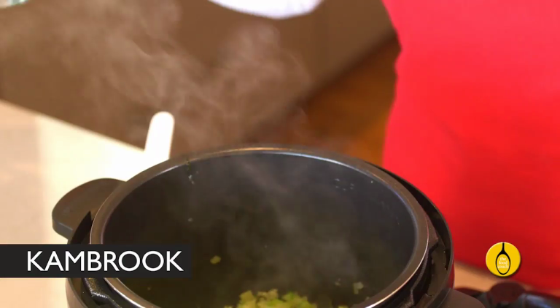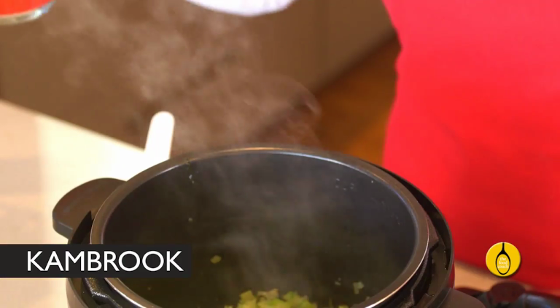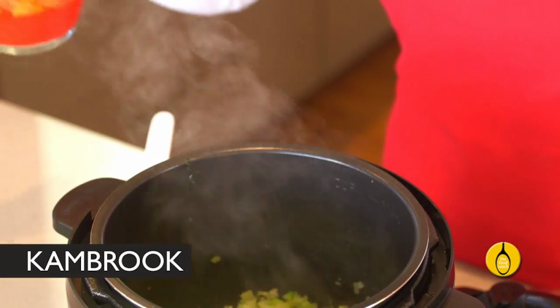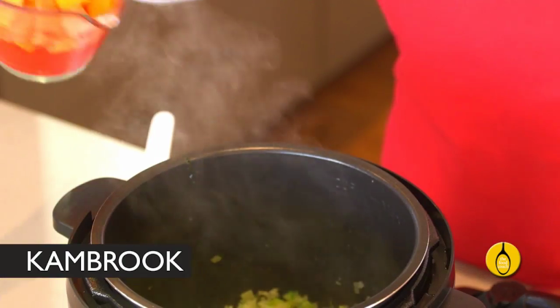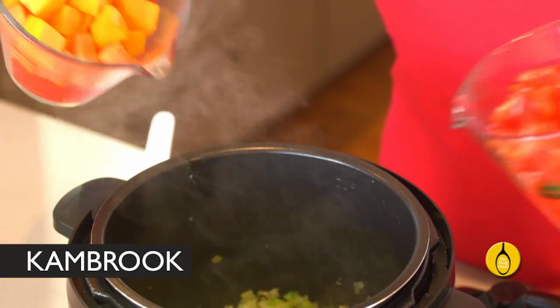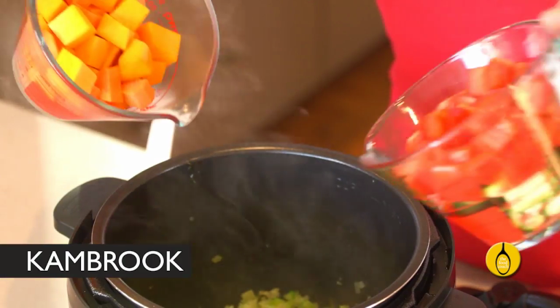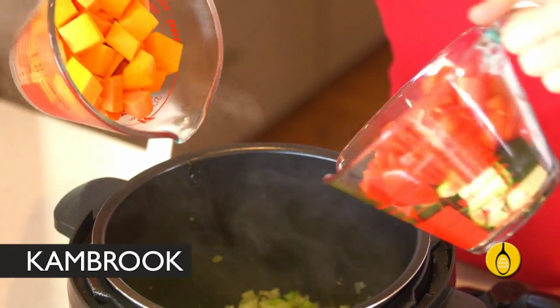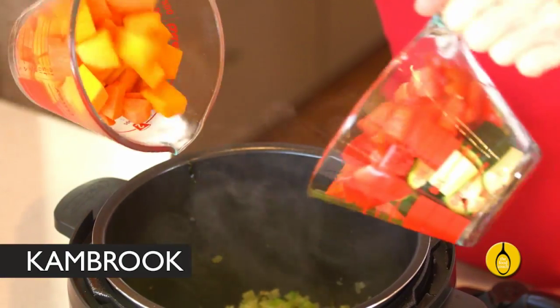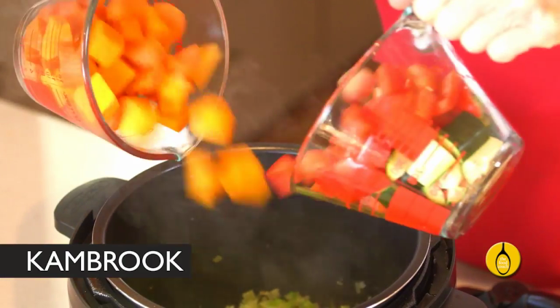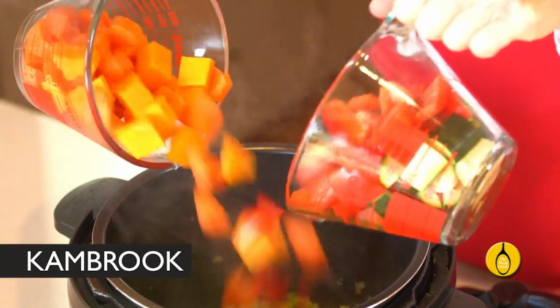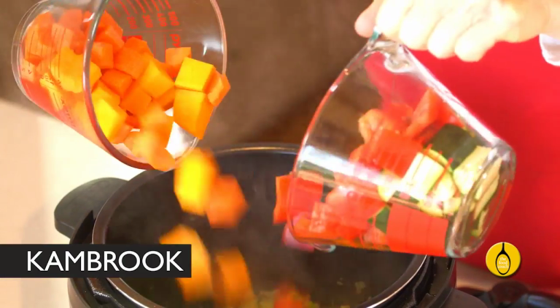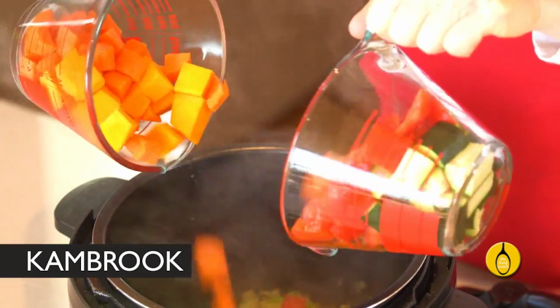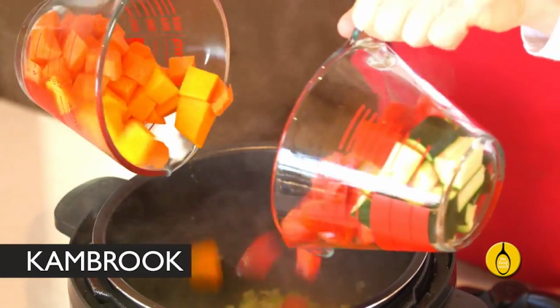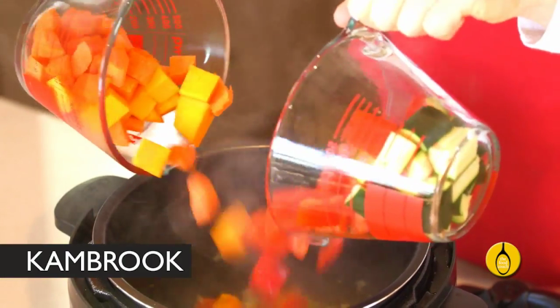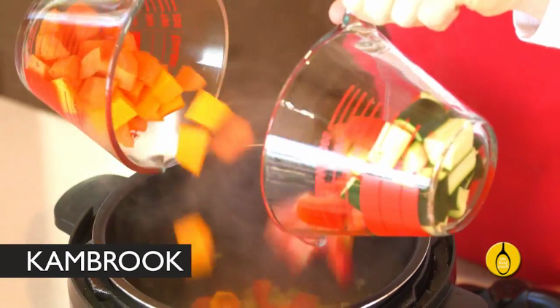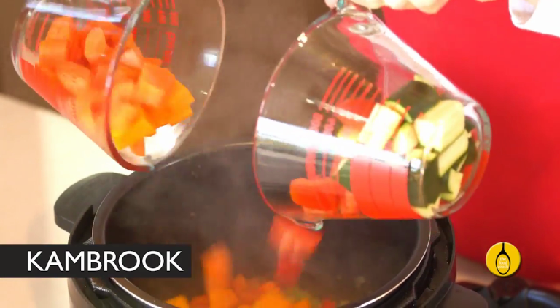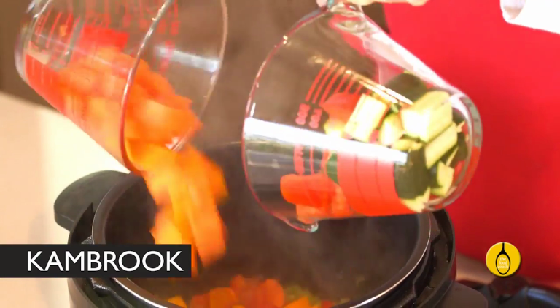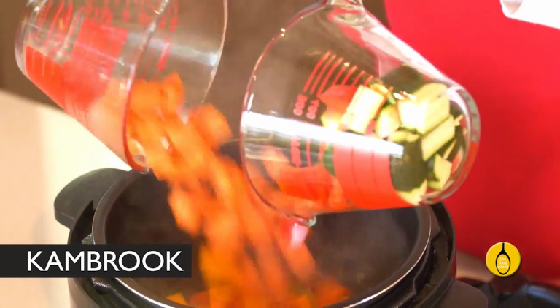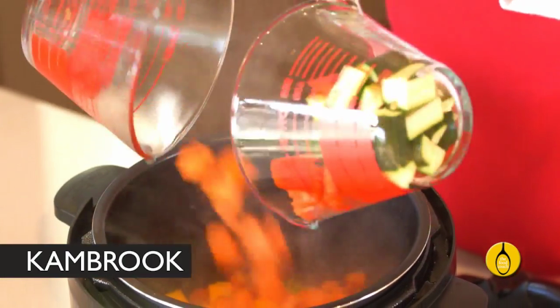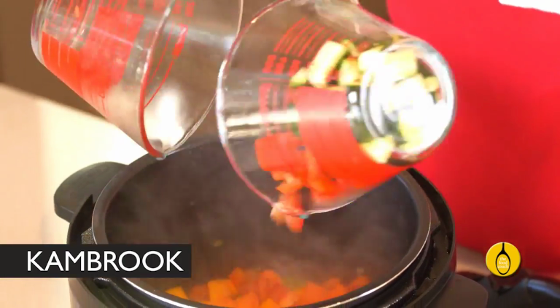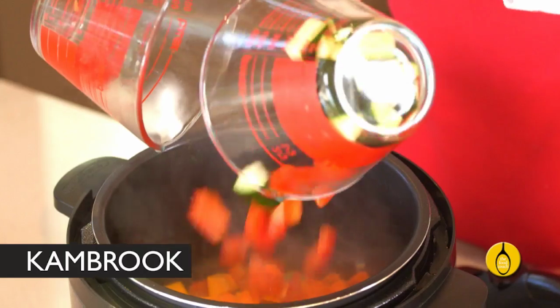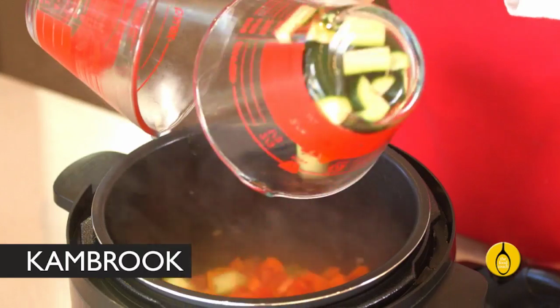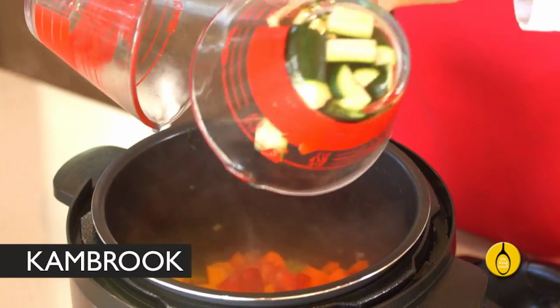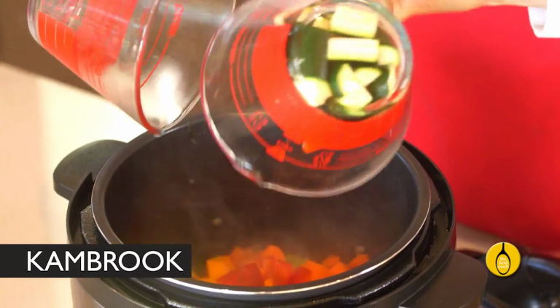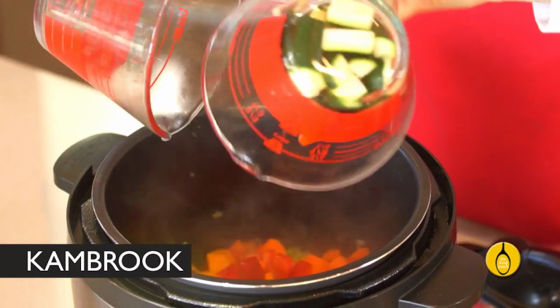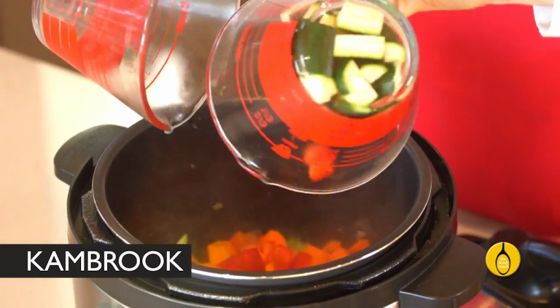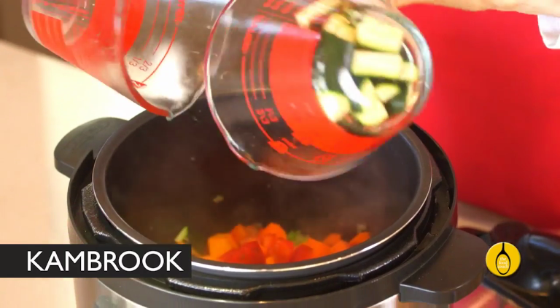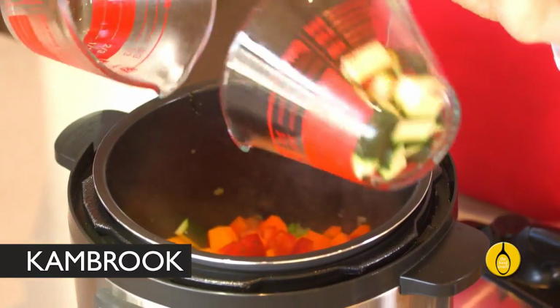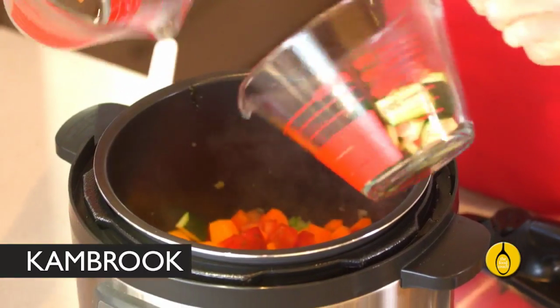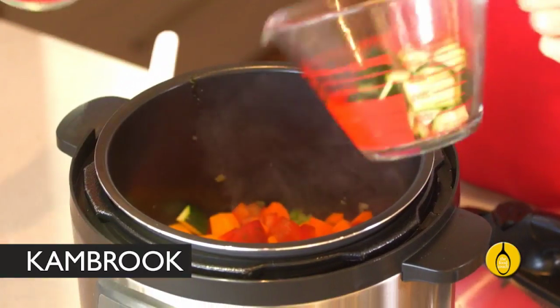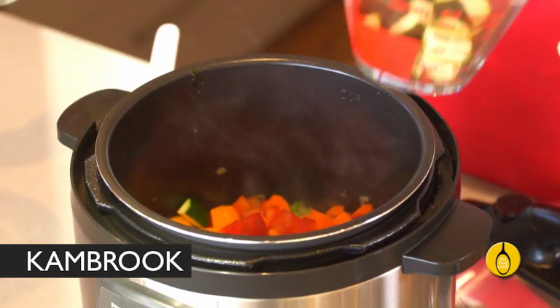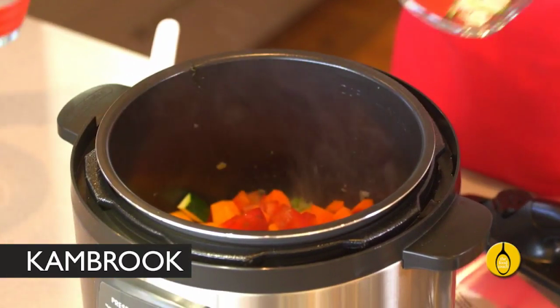Now add four cups of chopped veggies. I've got here carrots, pumpkin, zucchini and capsicum.